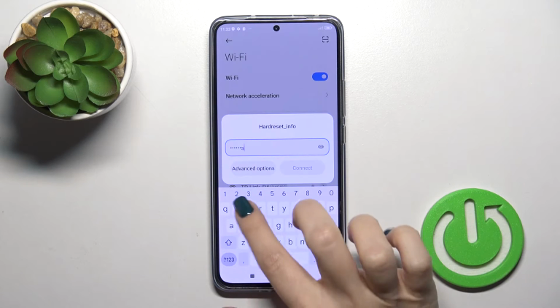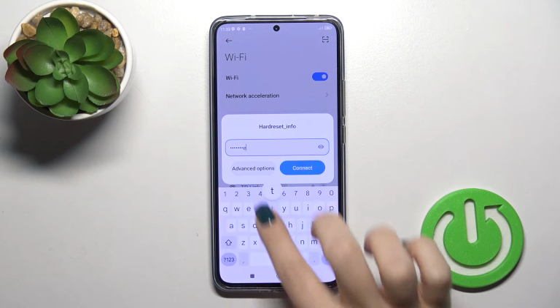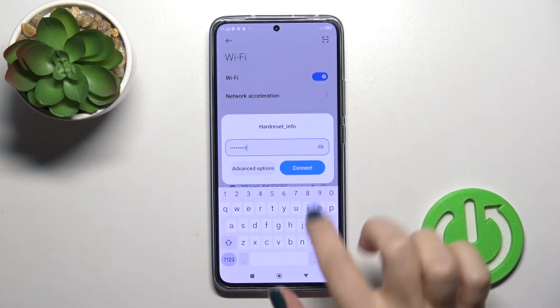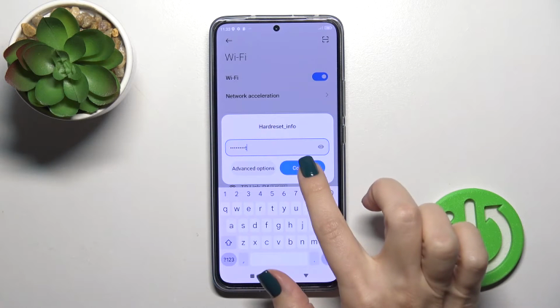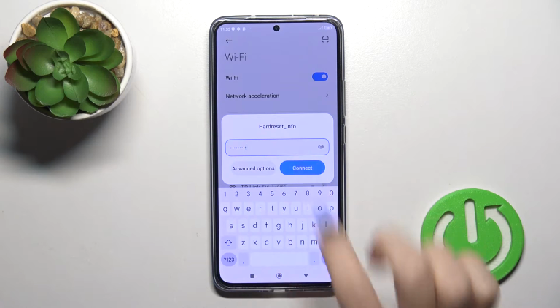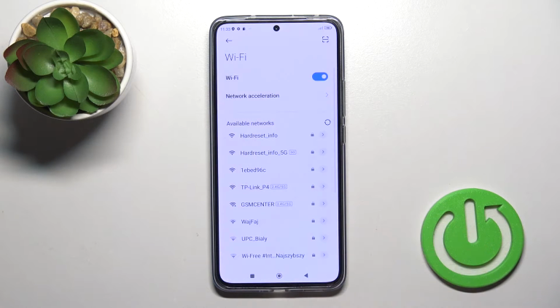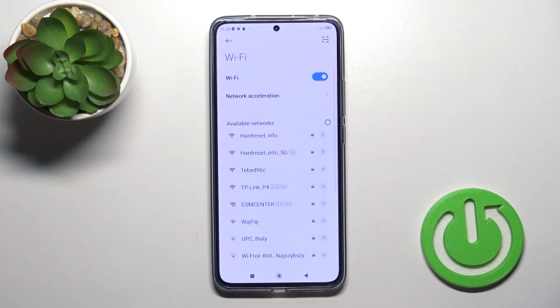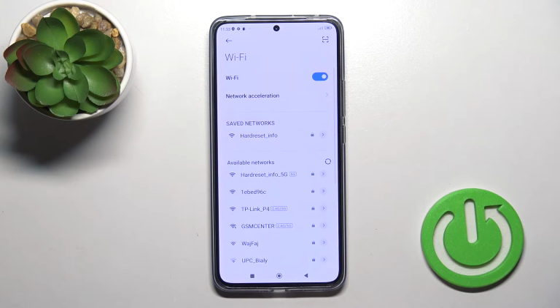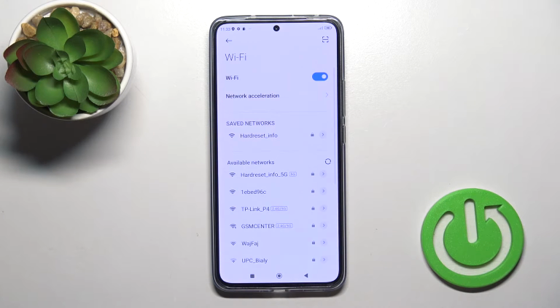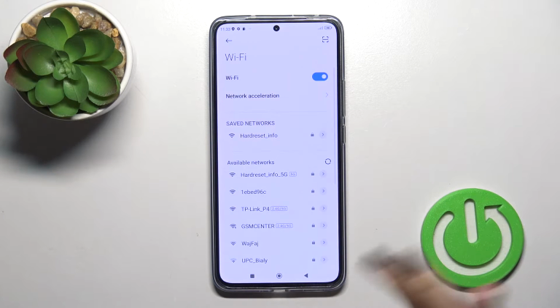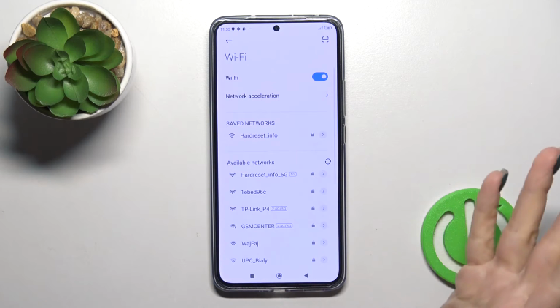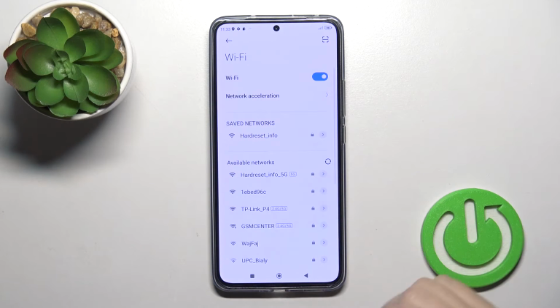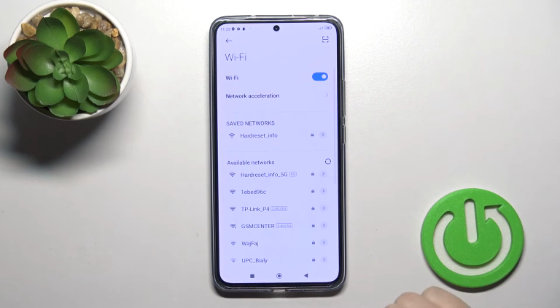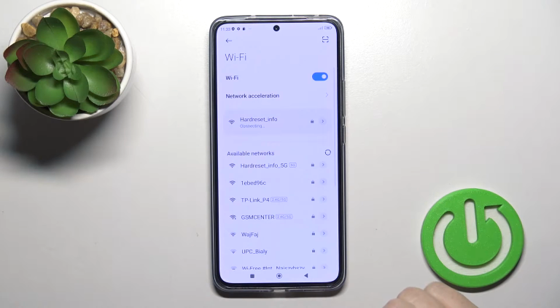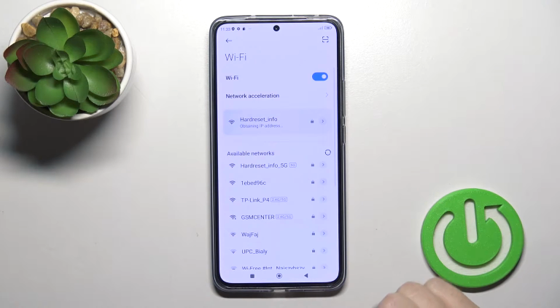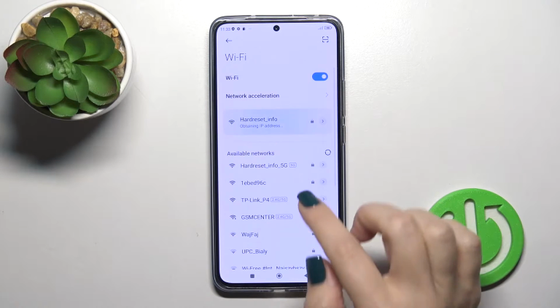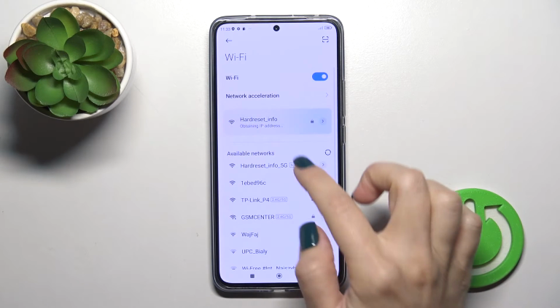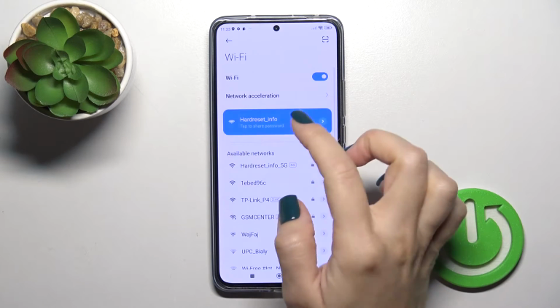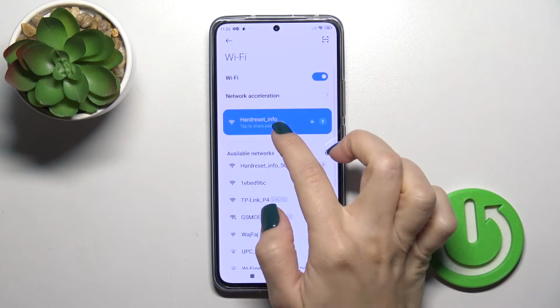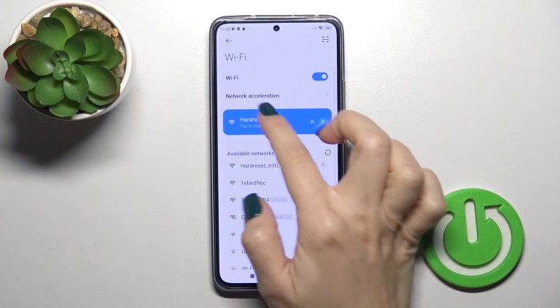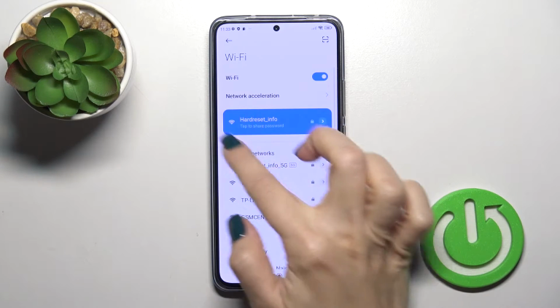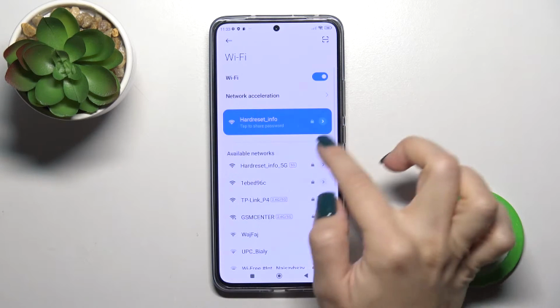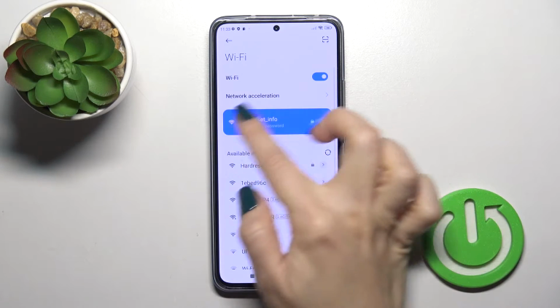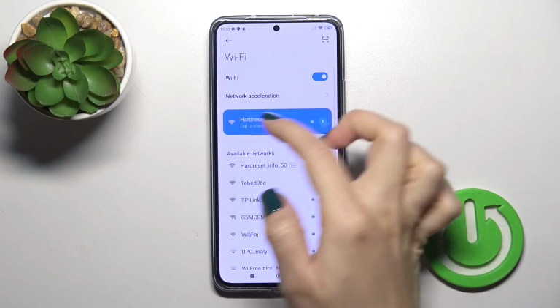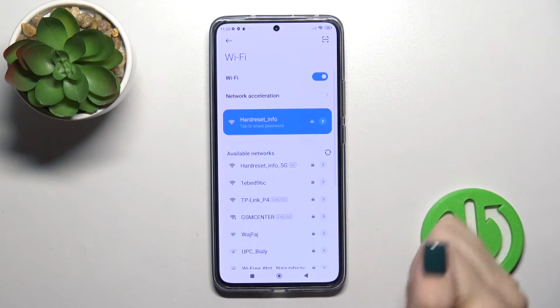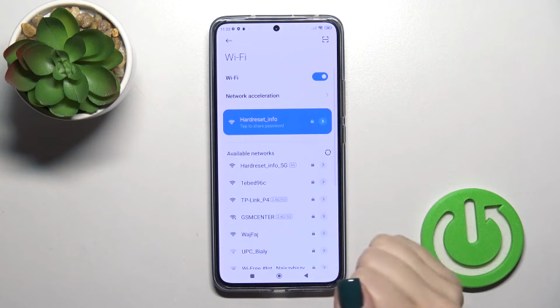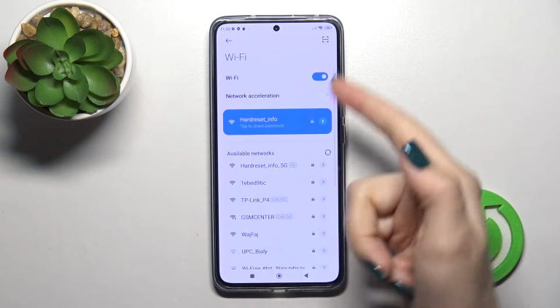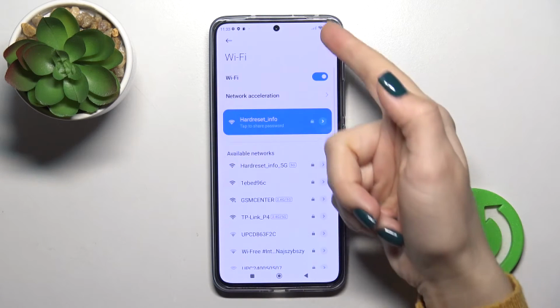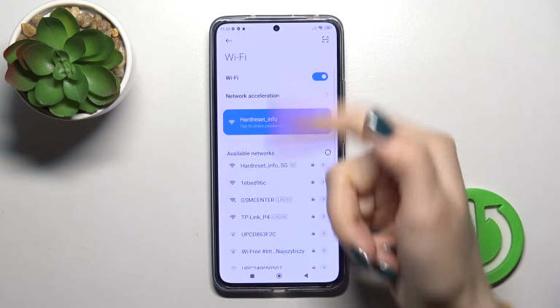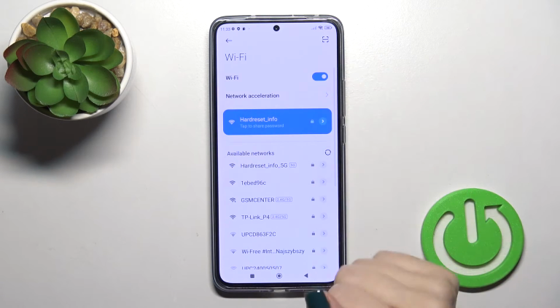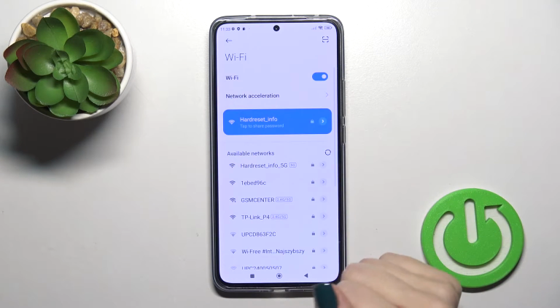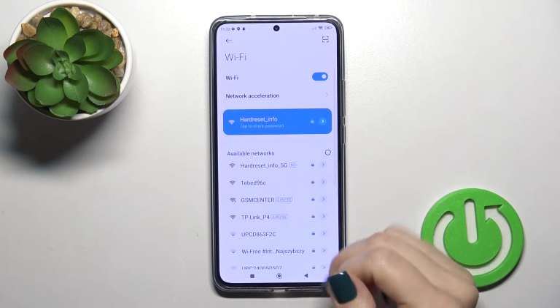After that, just tap the connect button, wait a couple of seconds, and now we can see that our device successfully connected to this network.